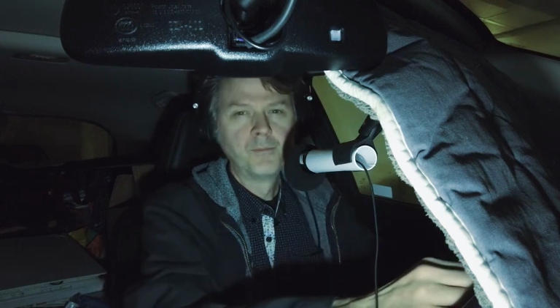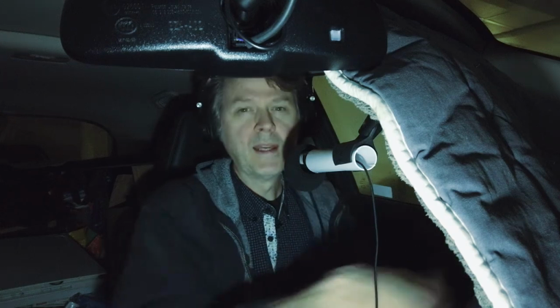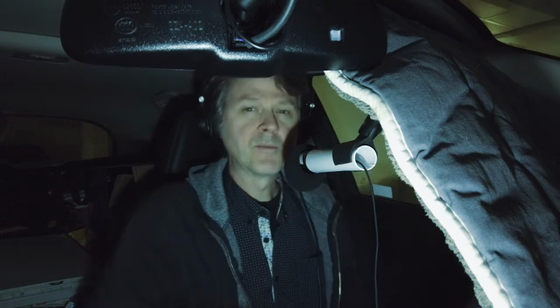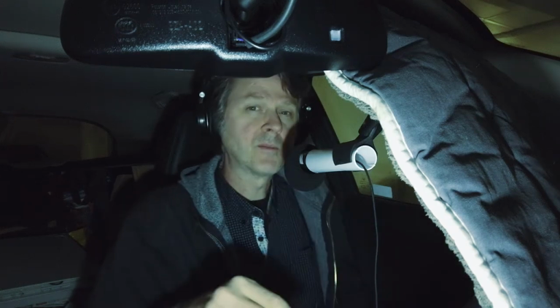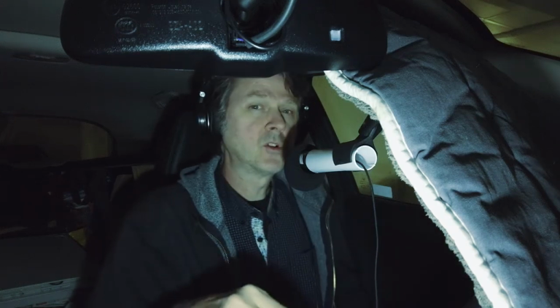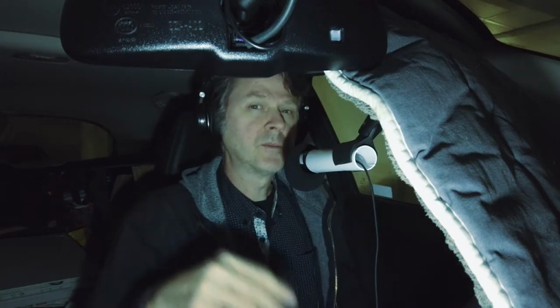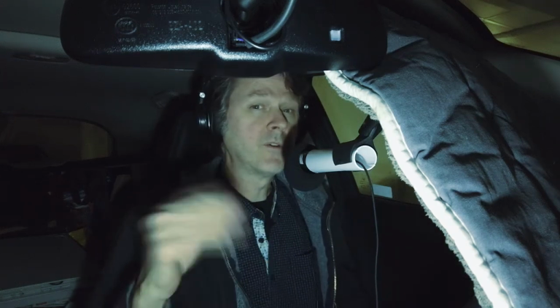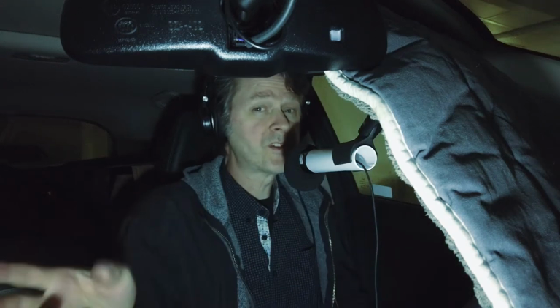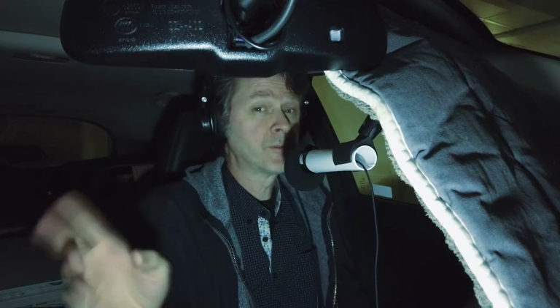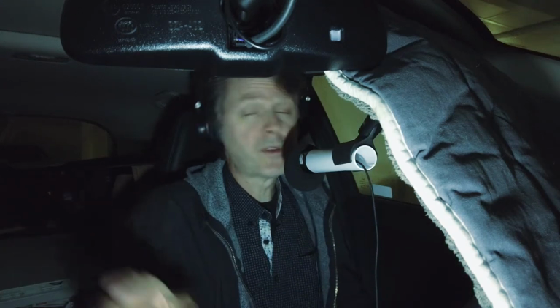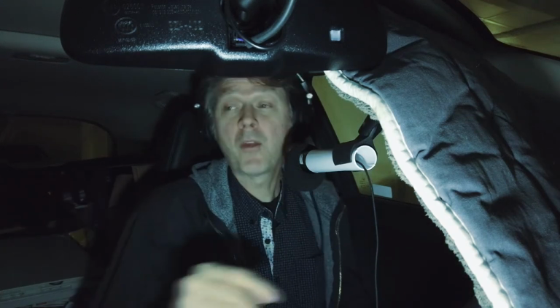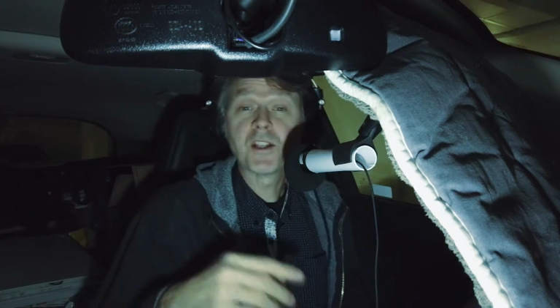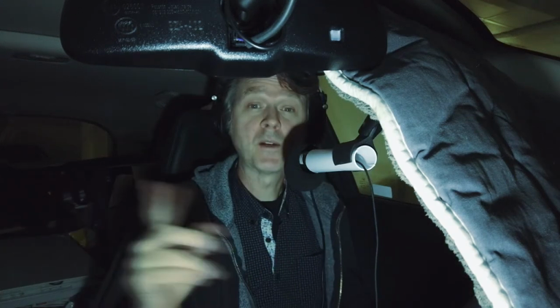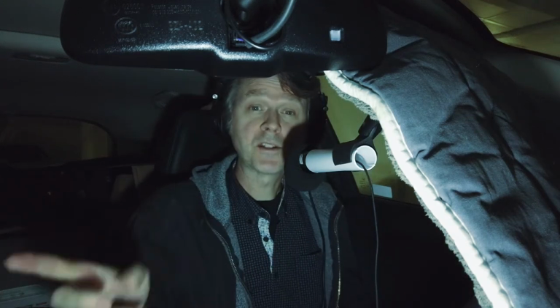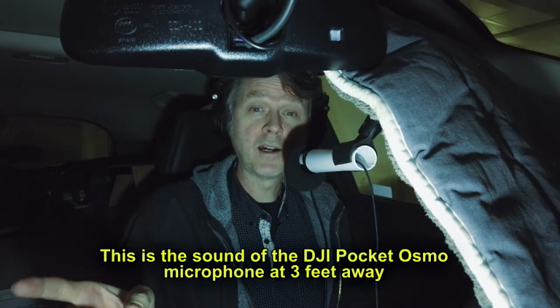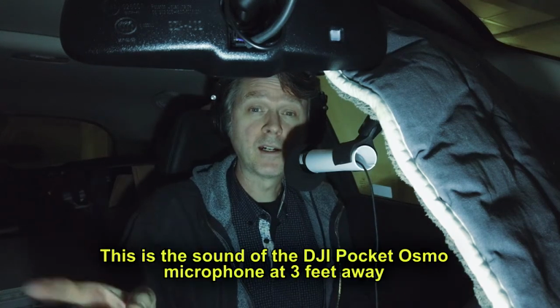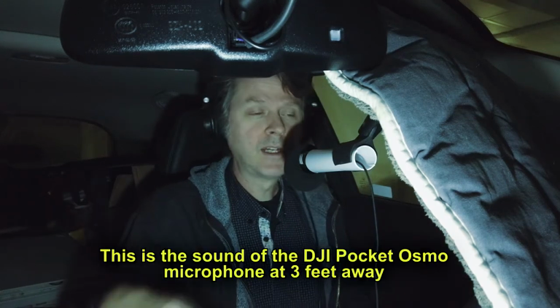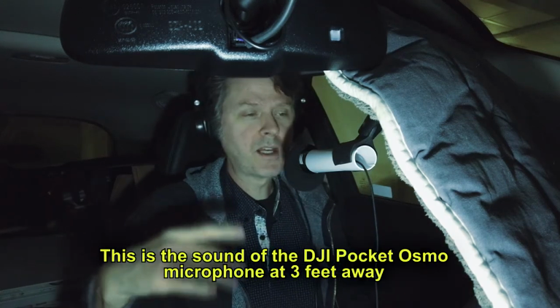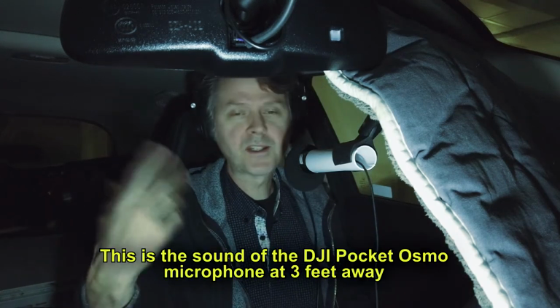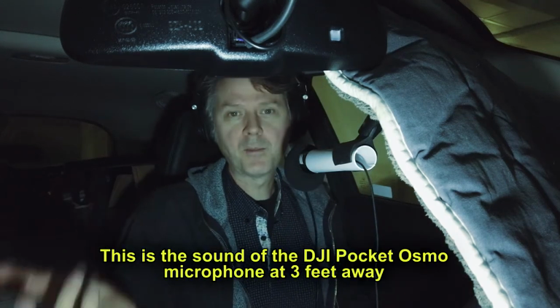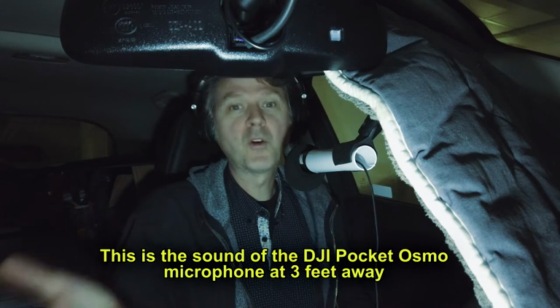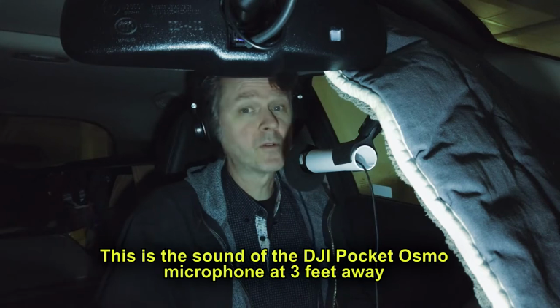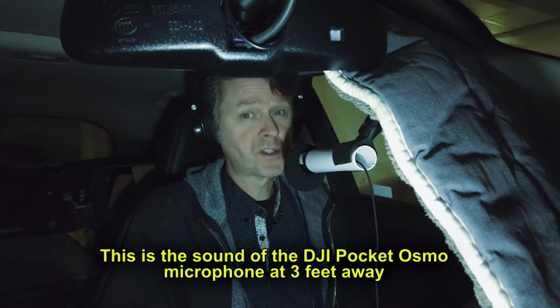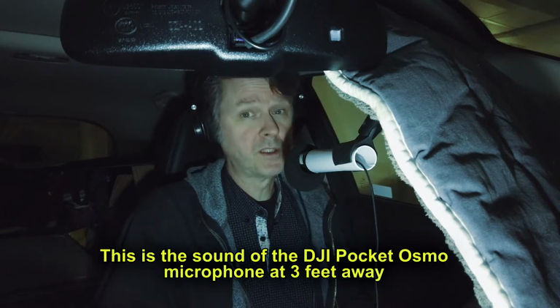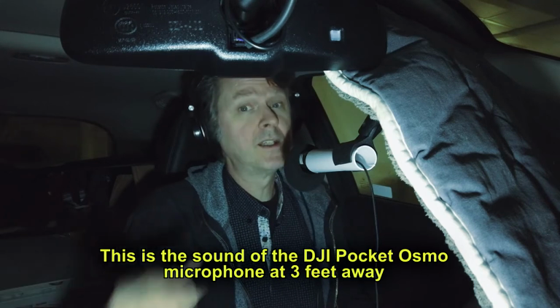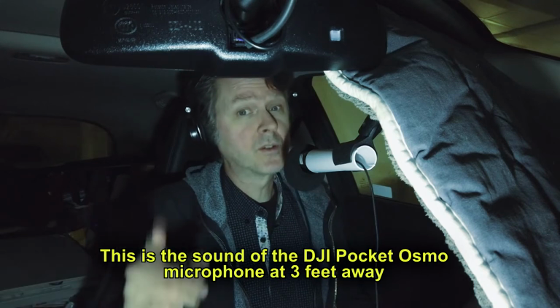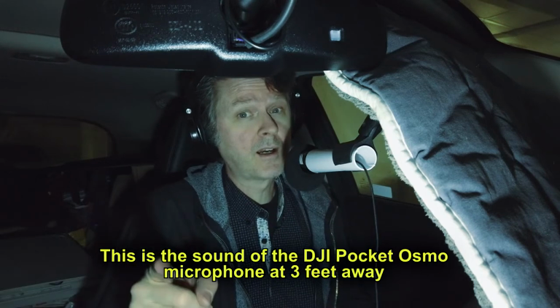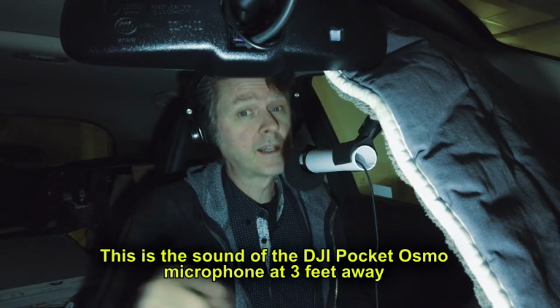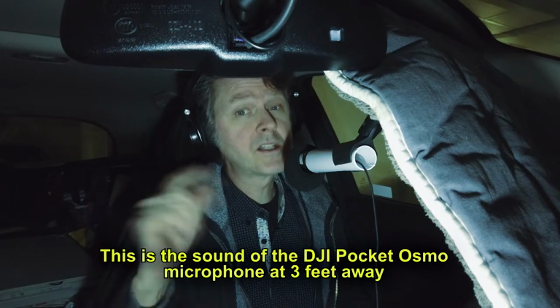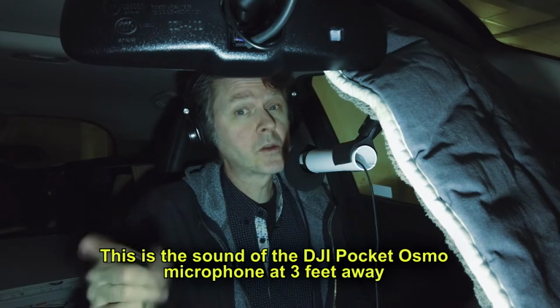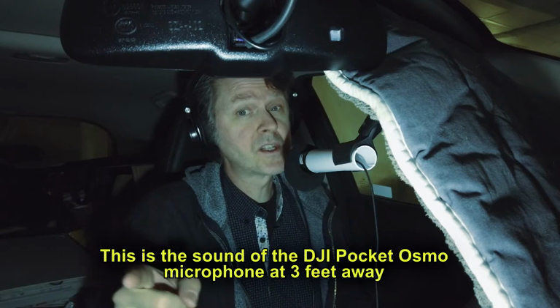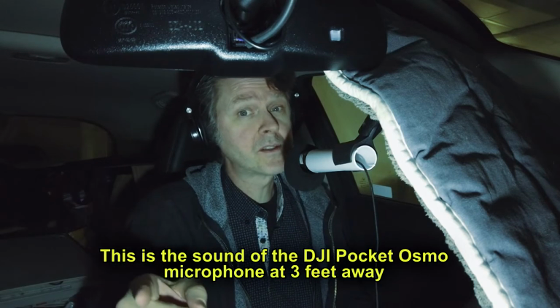Hey, it's Buckmoor in my voiceover booth, otherwise known as the car. Here's how to set up a voiceover studio in your car and listen to the results.